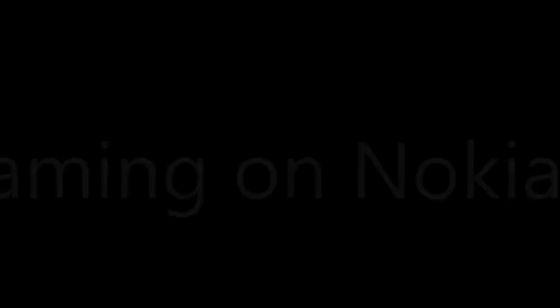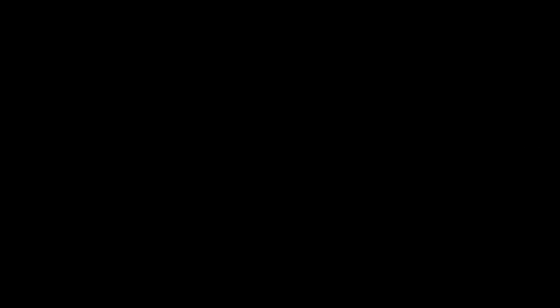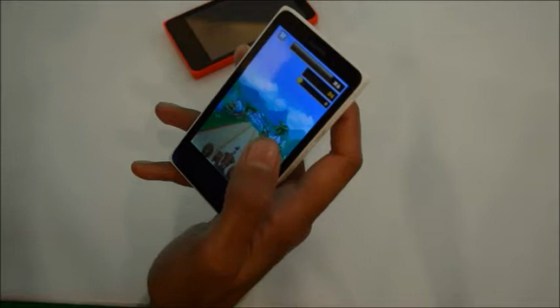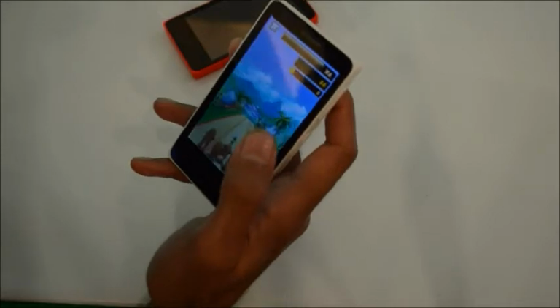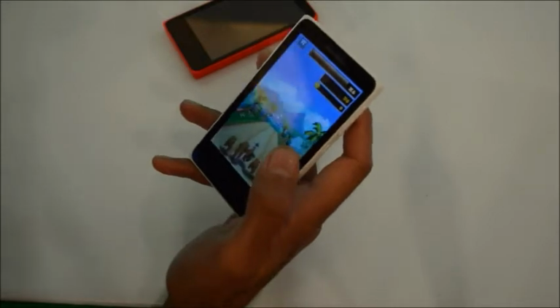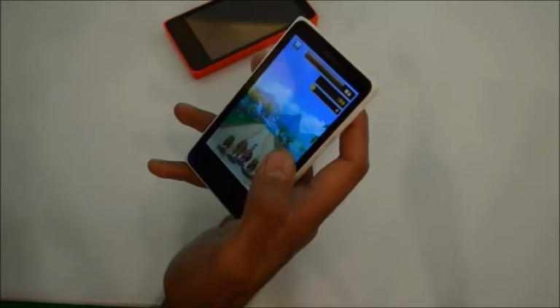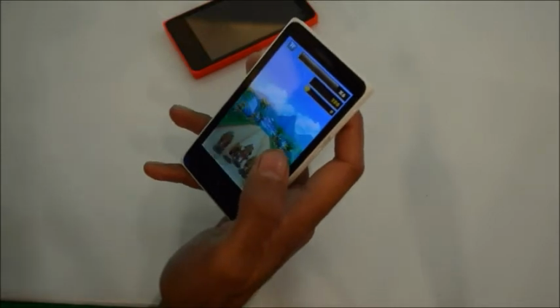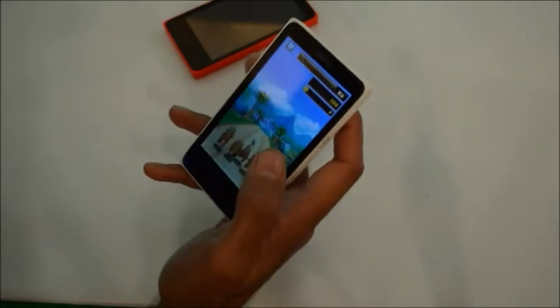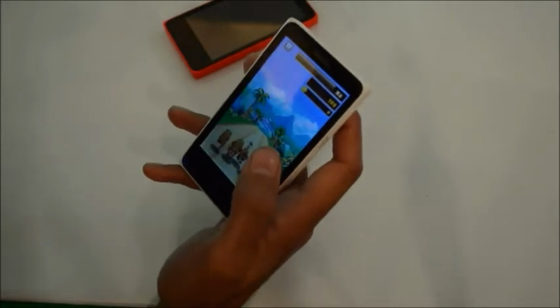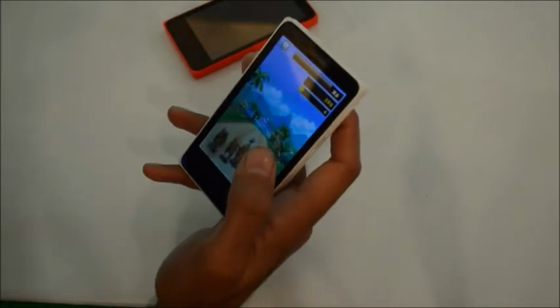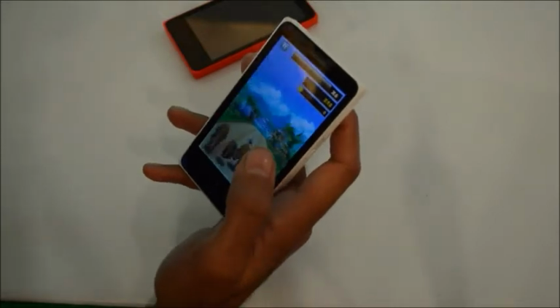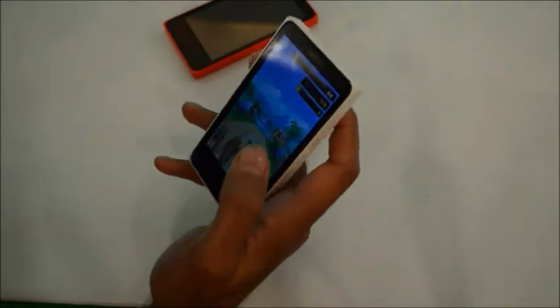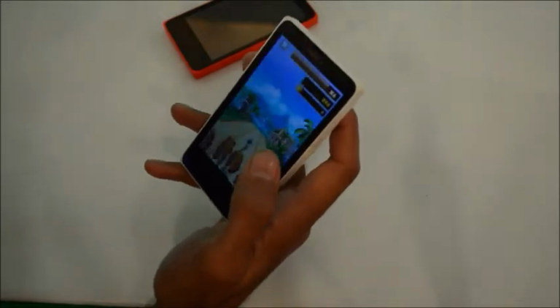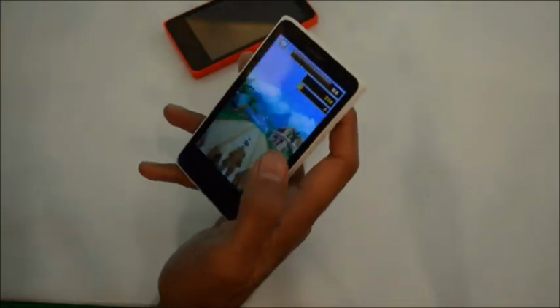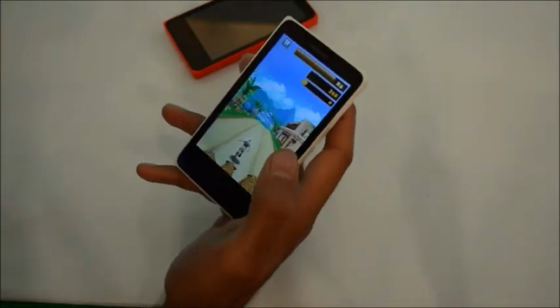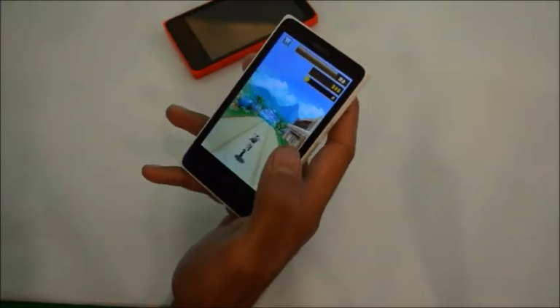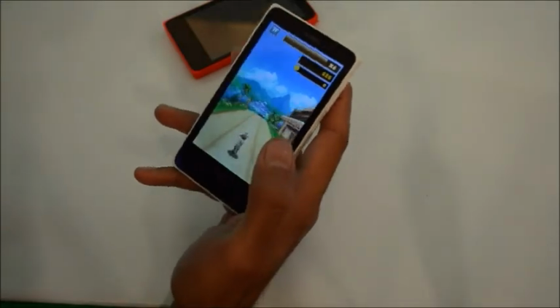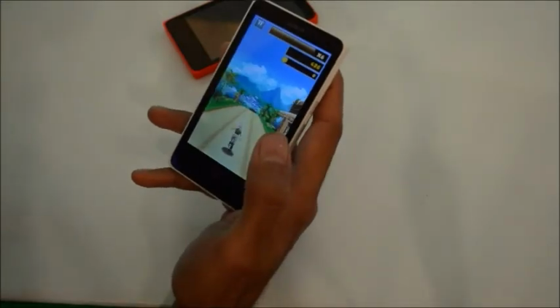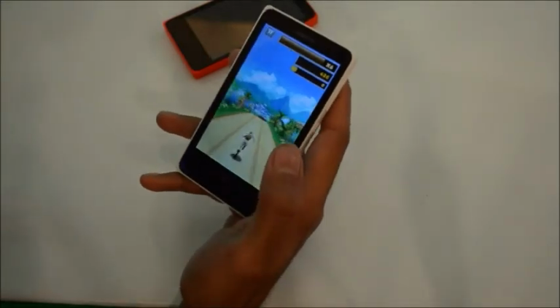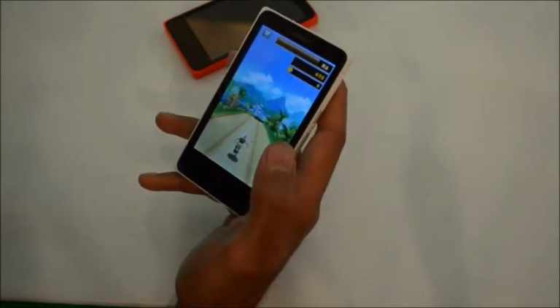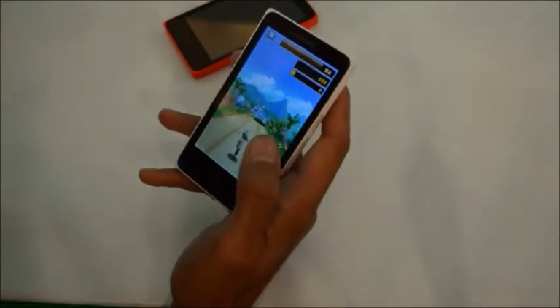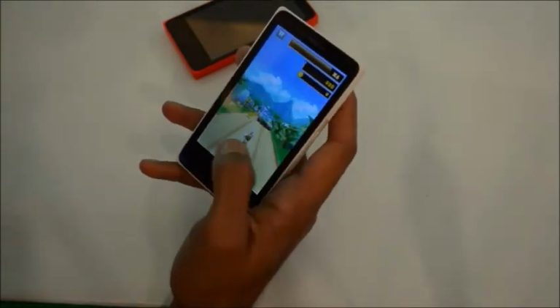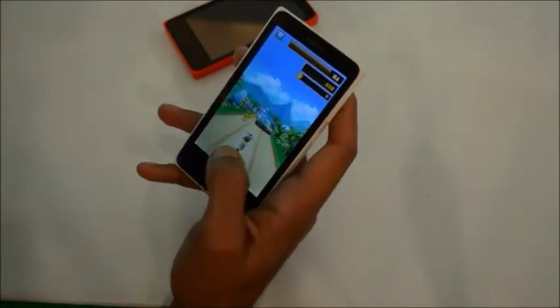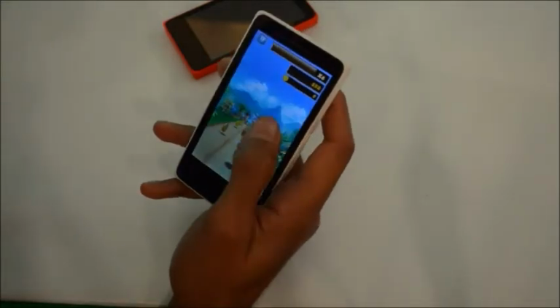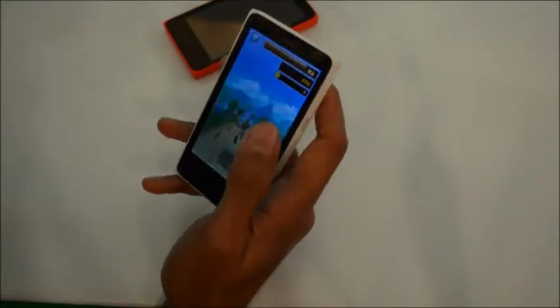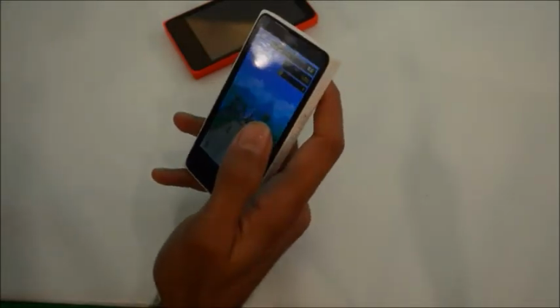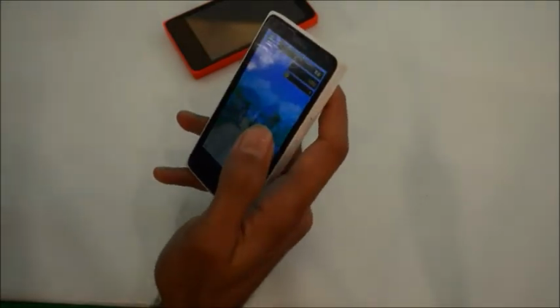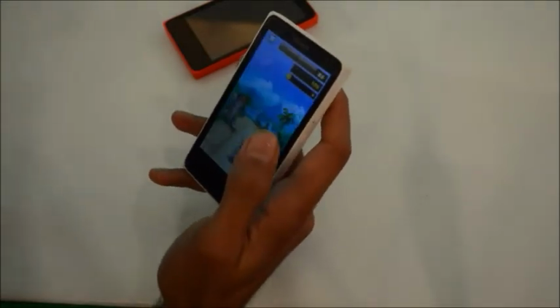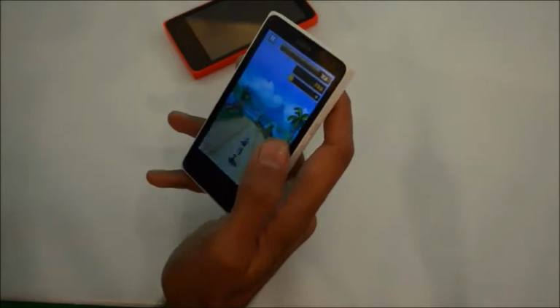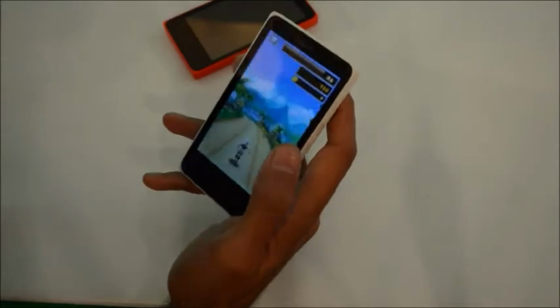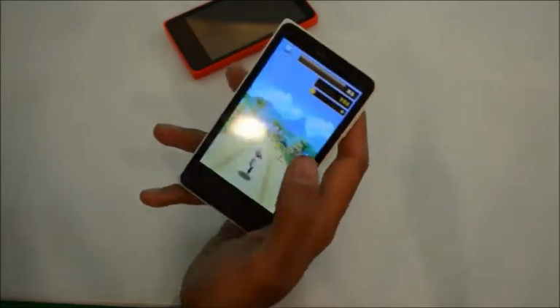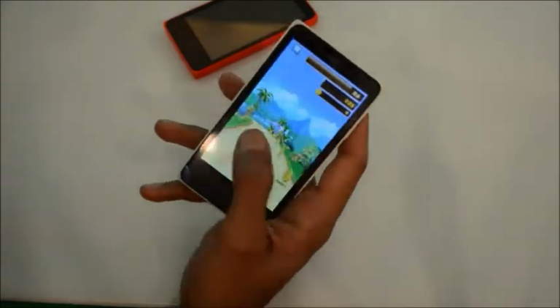We shall check the performance — gaming performance. Let's try this game.